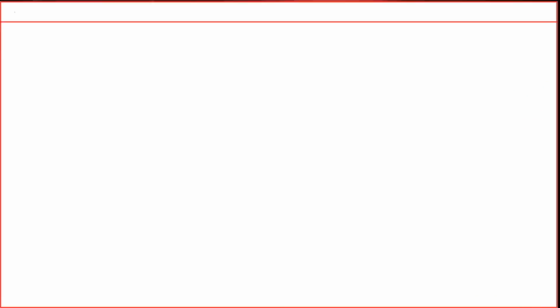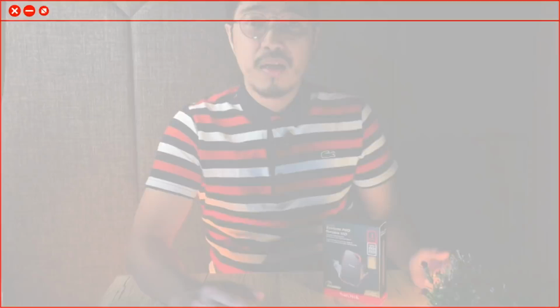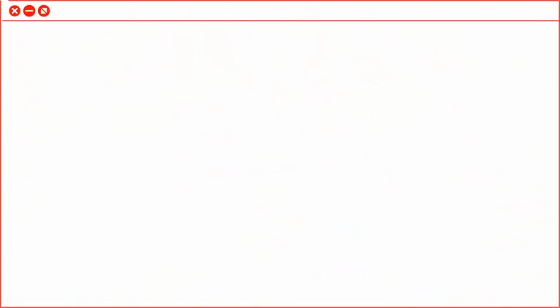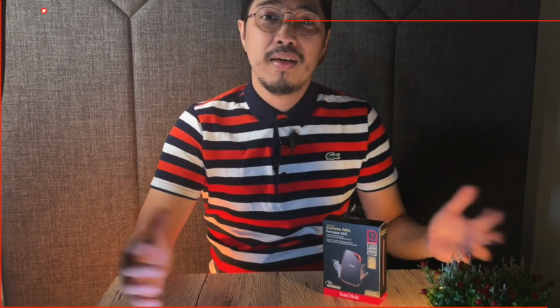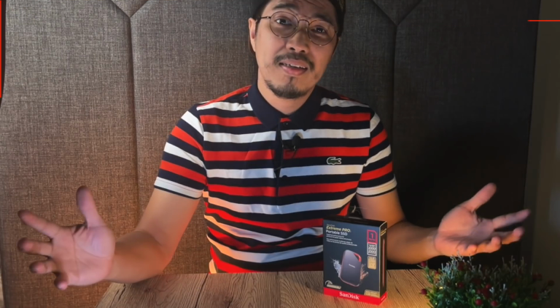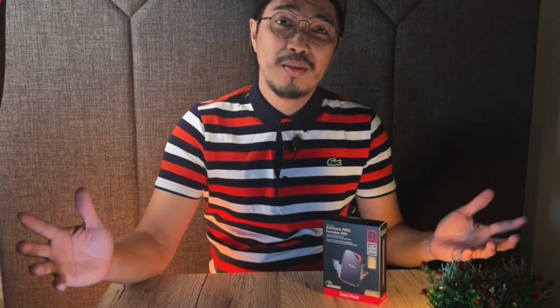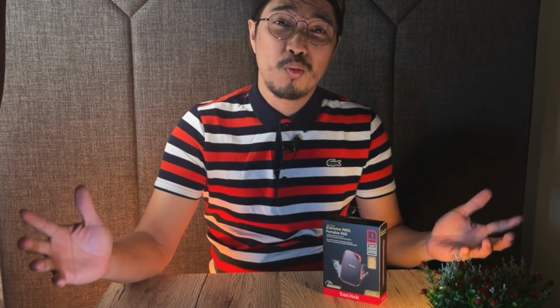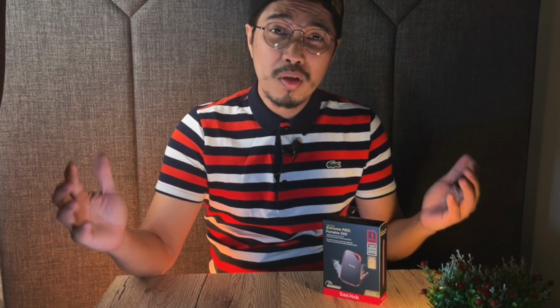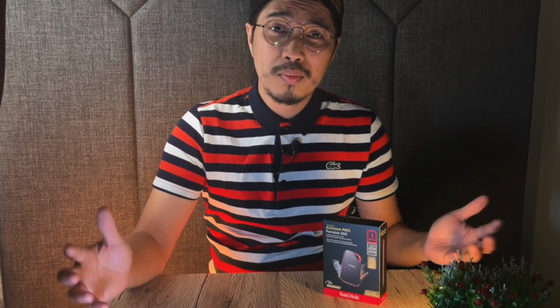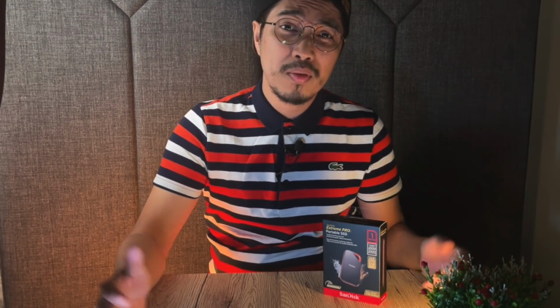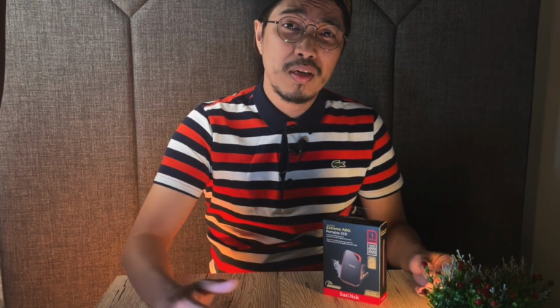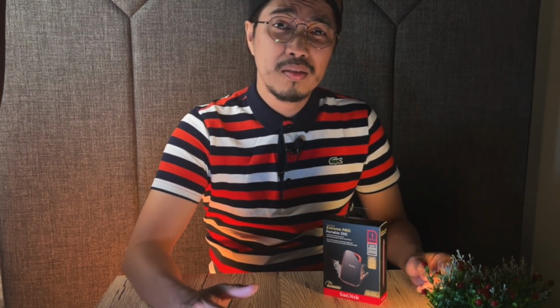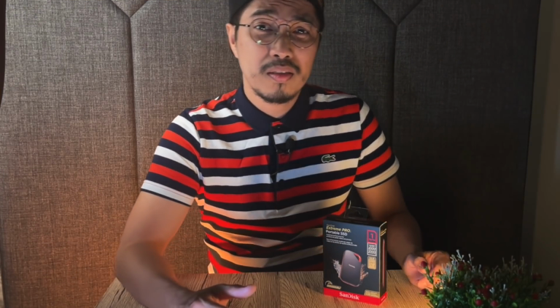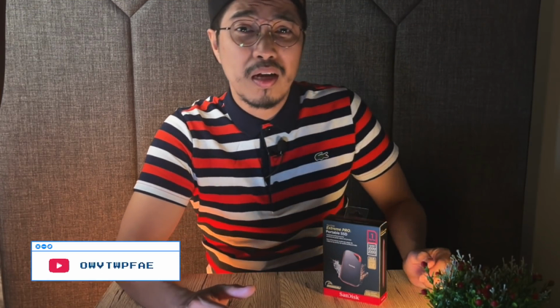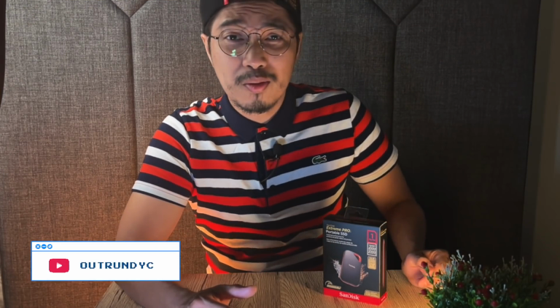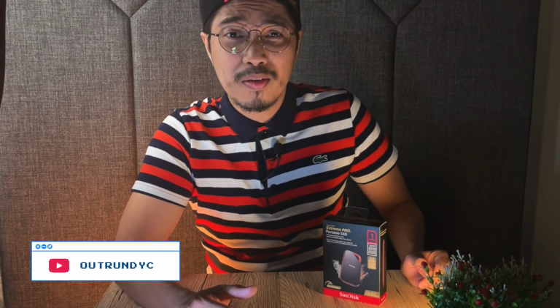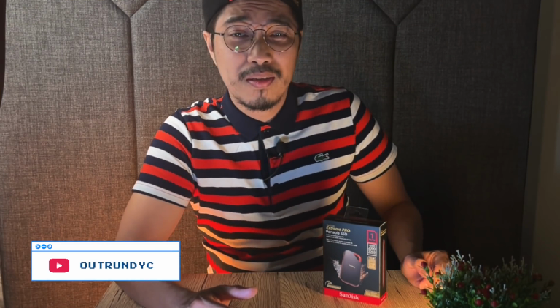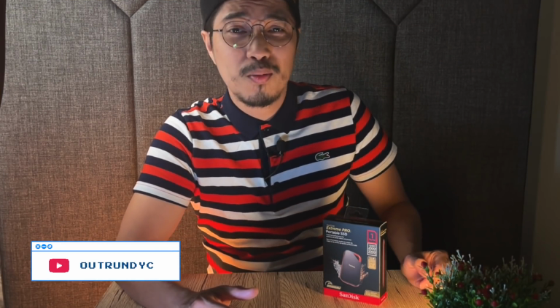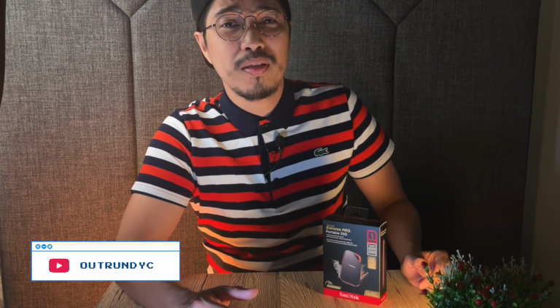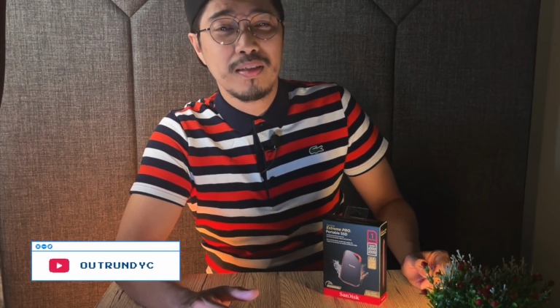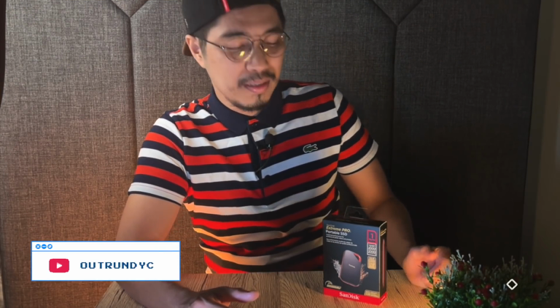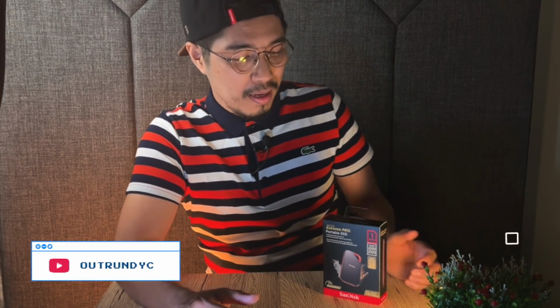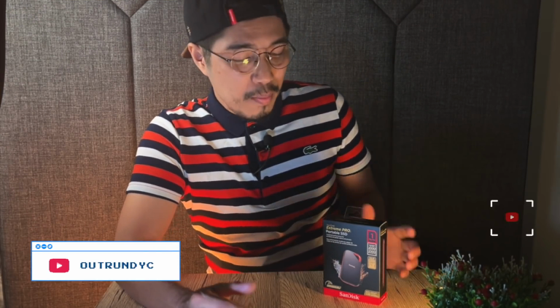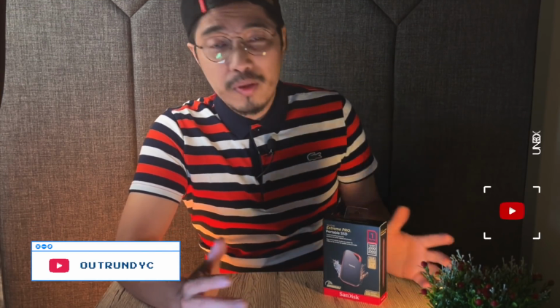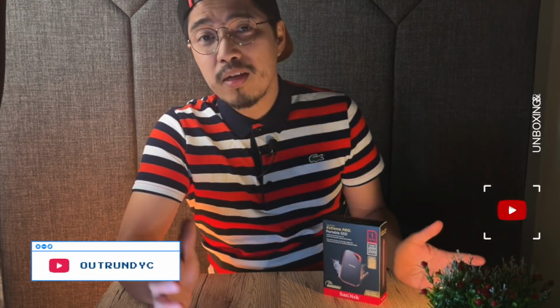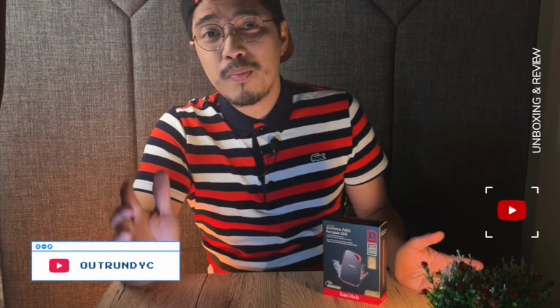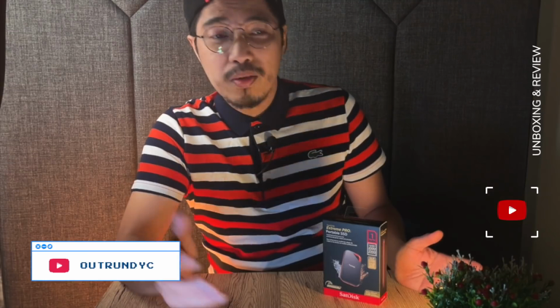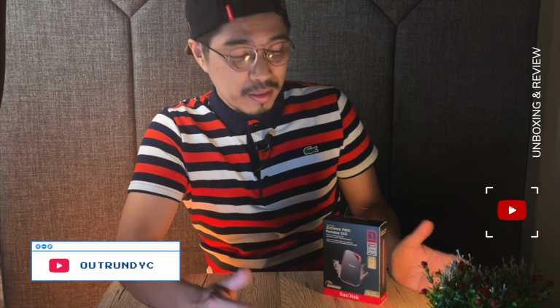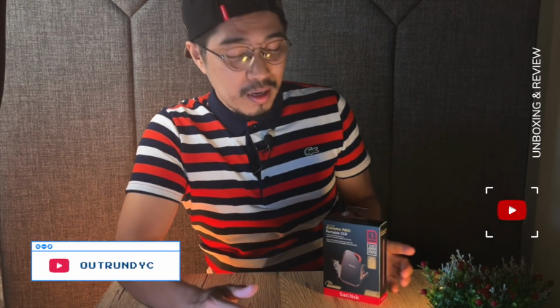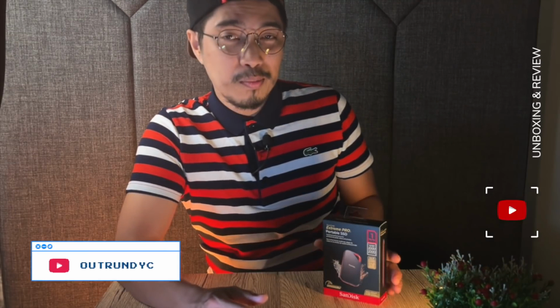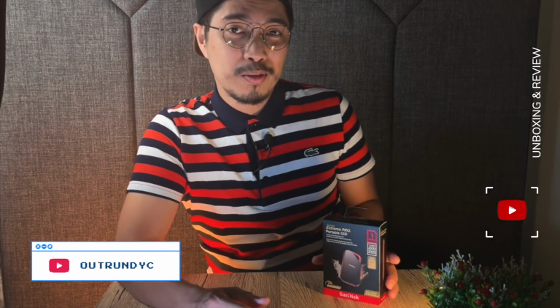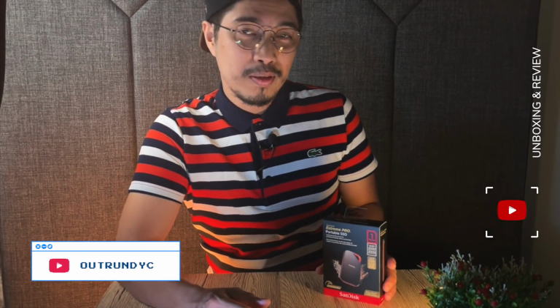Hey guys! Welcome to our channel. This is Outrun DYC. We have a new EA Unlocks today.